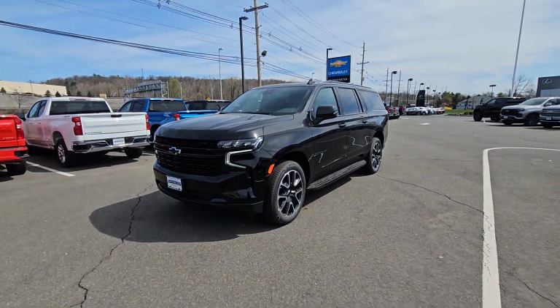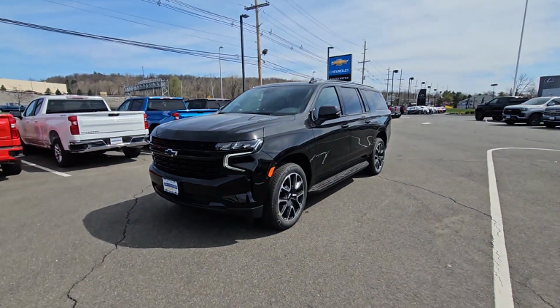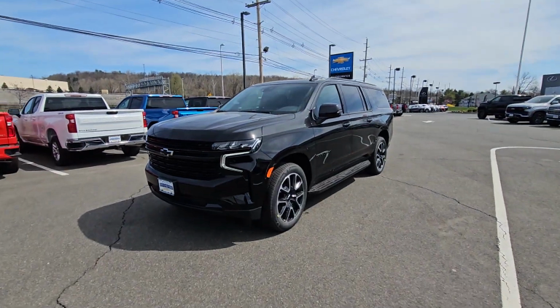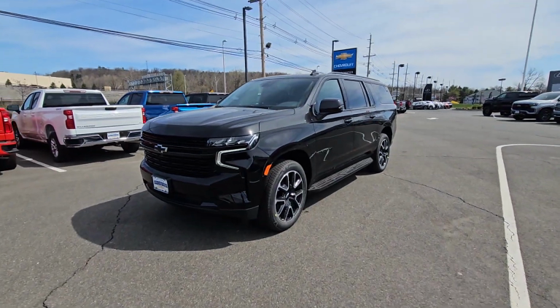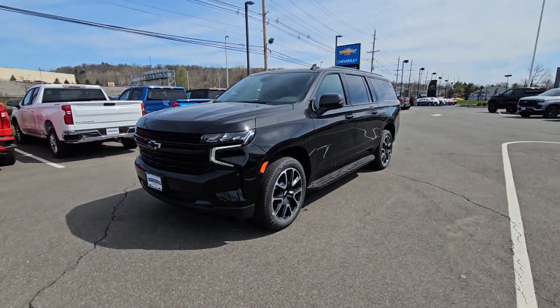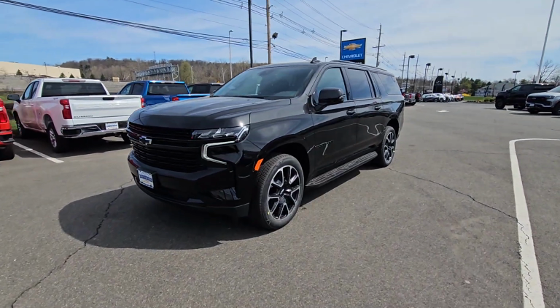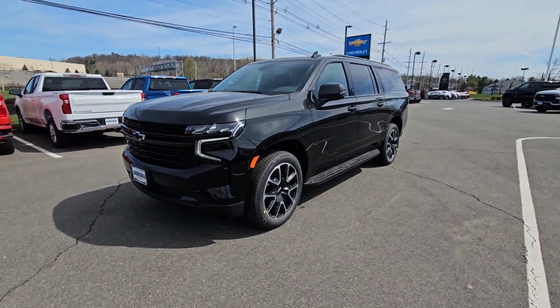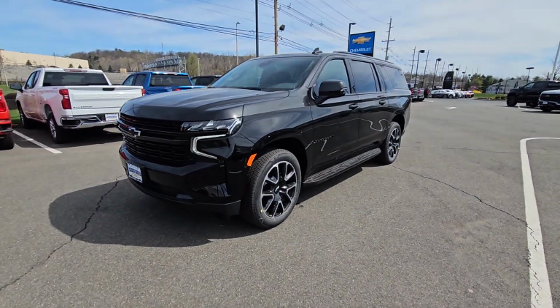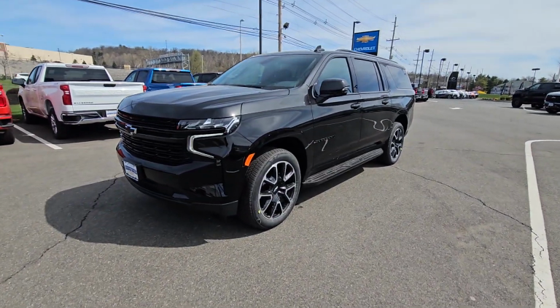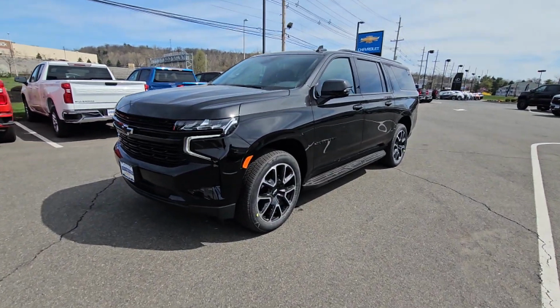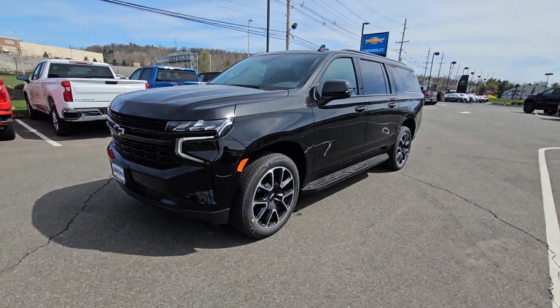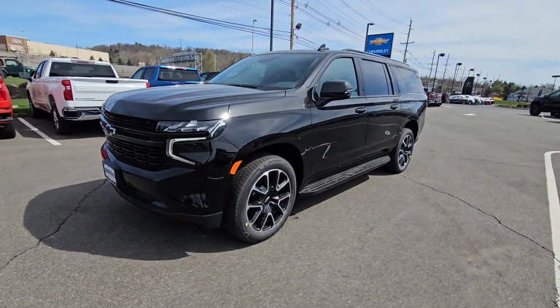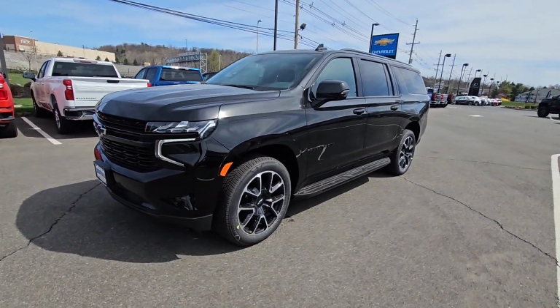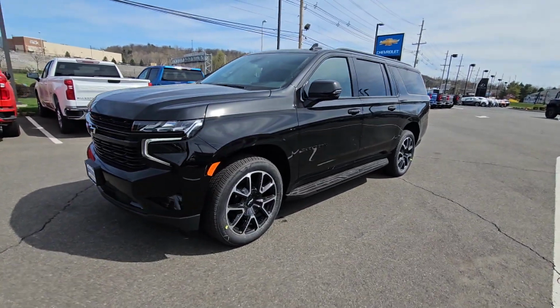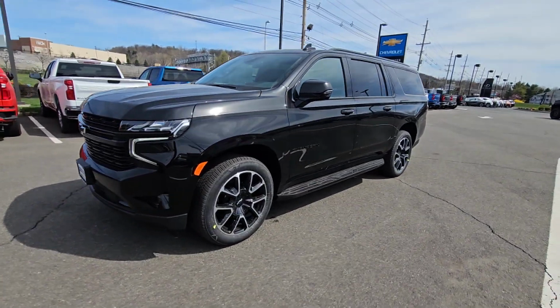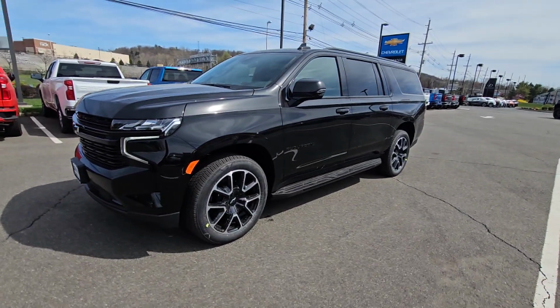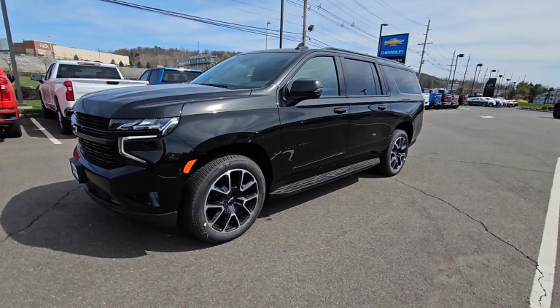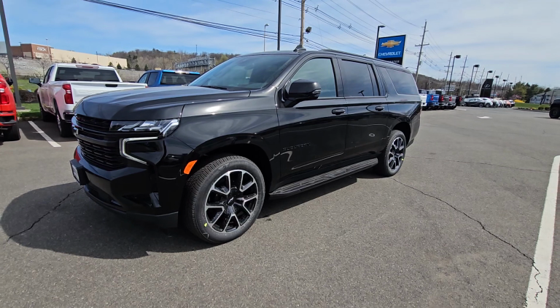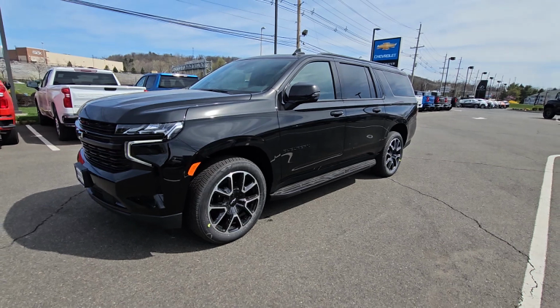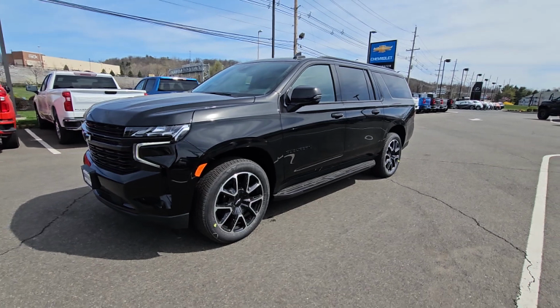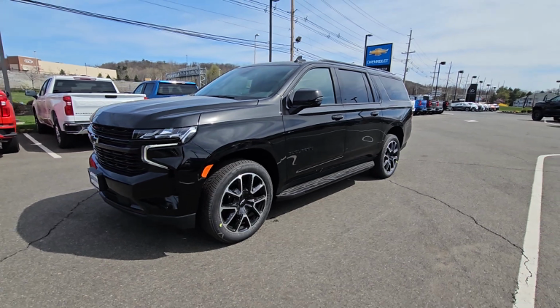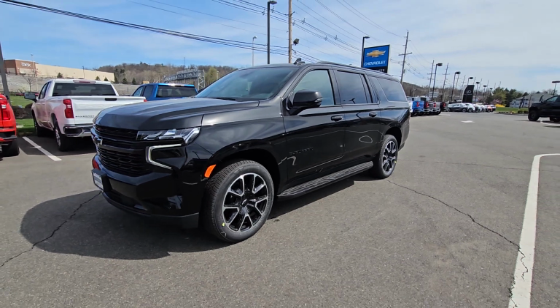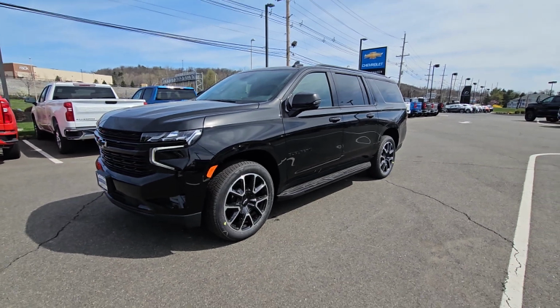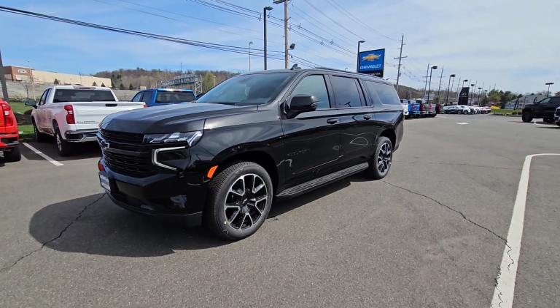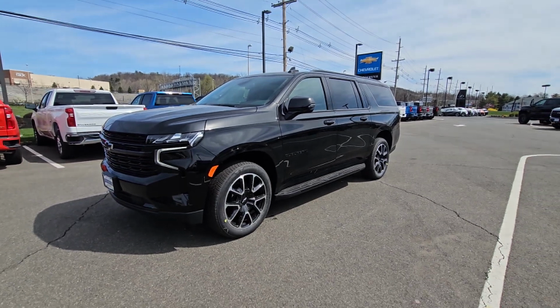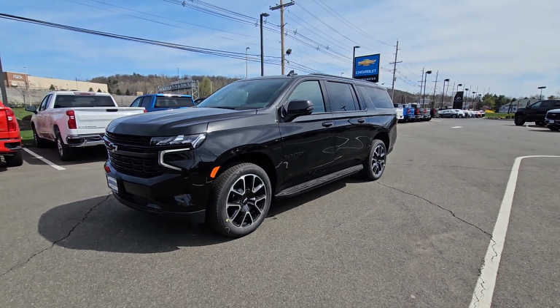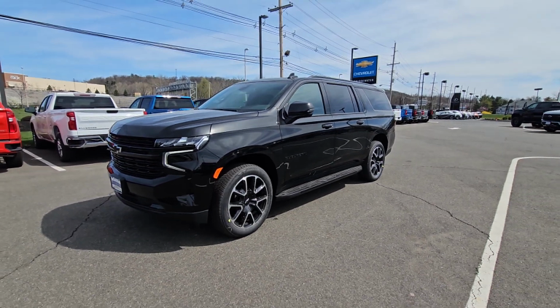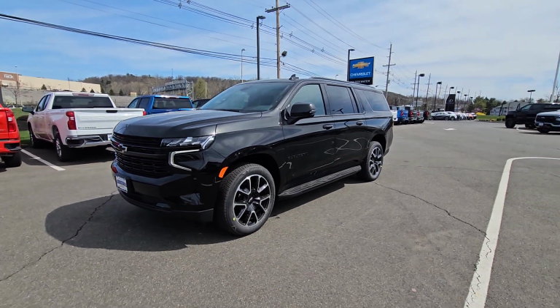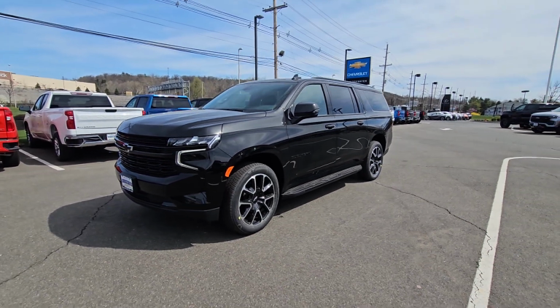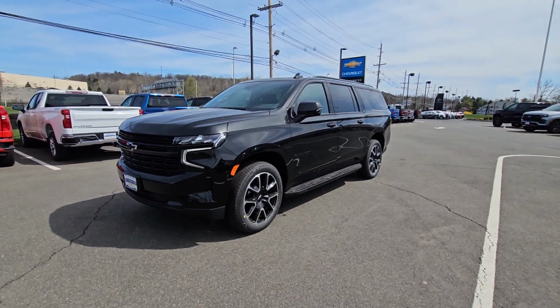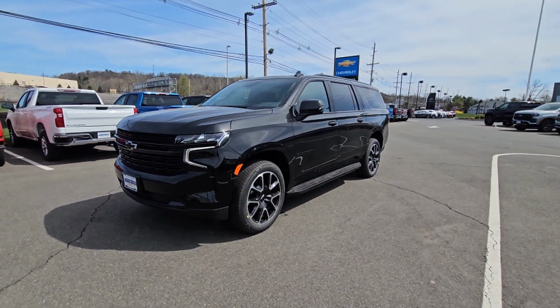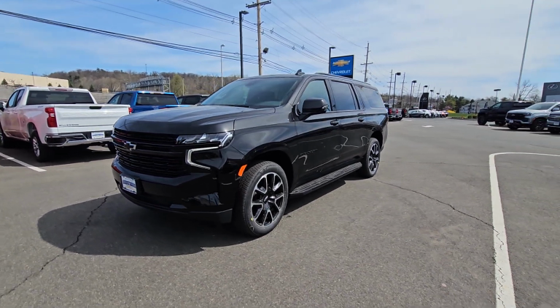Hi Bilal, Saeed Nakvi here at Bridgewater Chevrolet. Just want to help you get a closer look at this vehicle. Take a look.